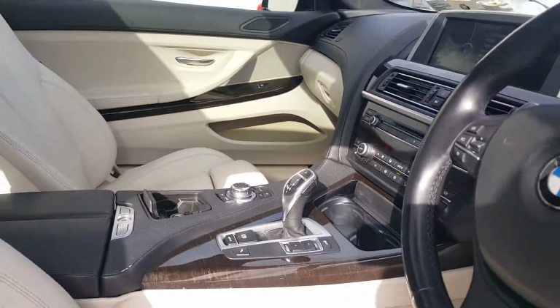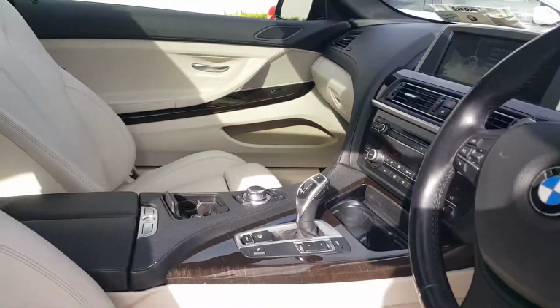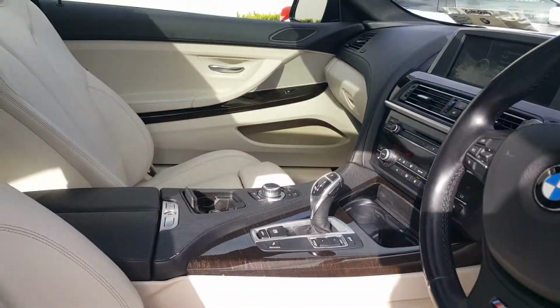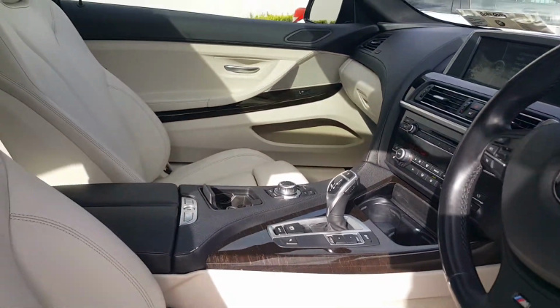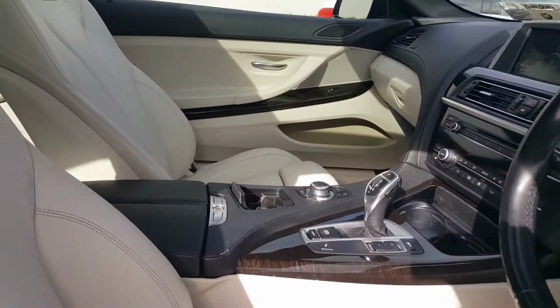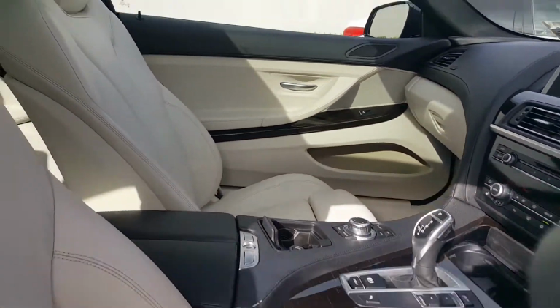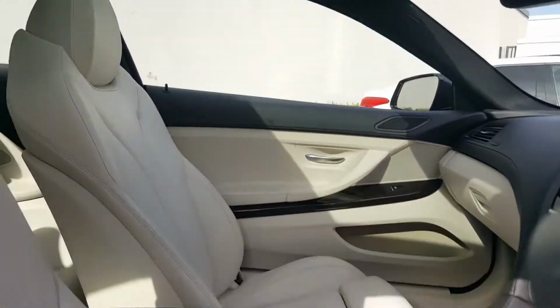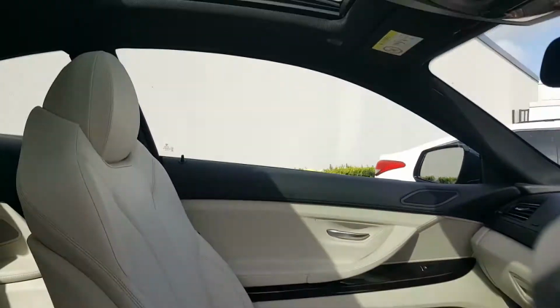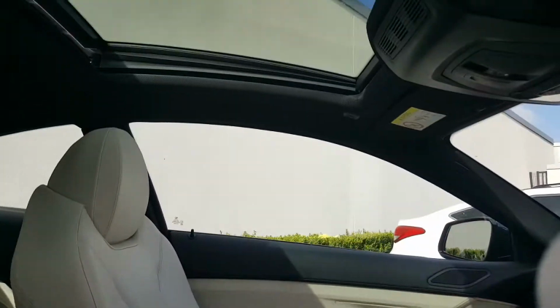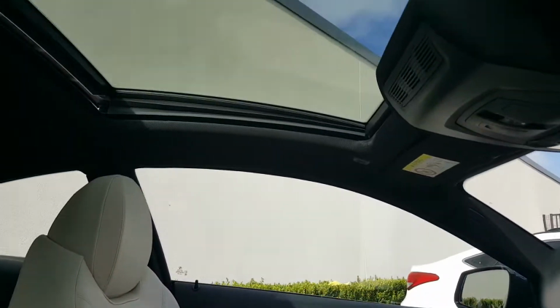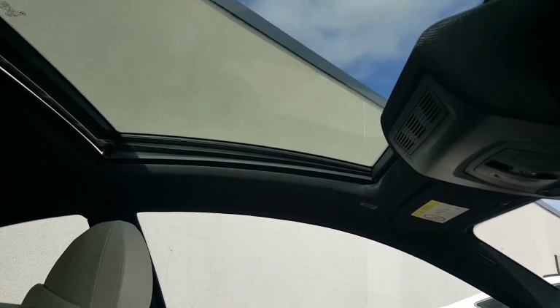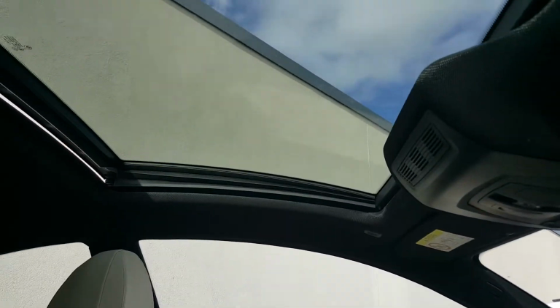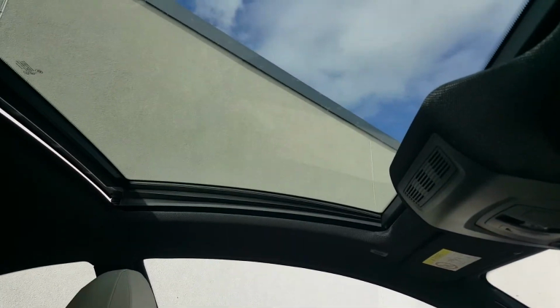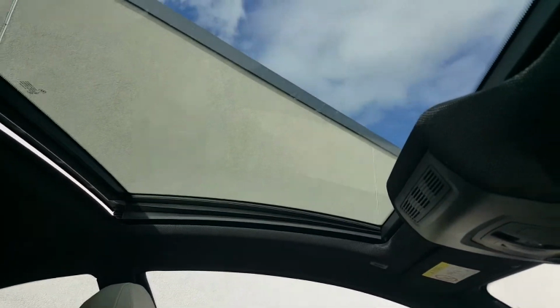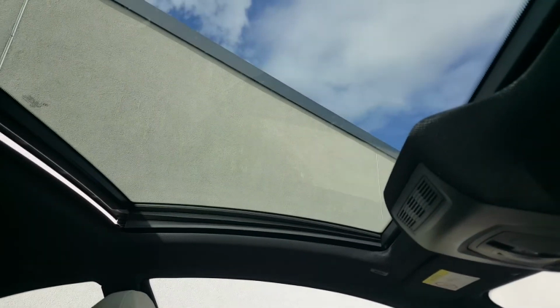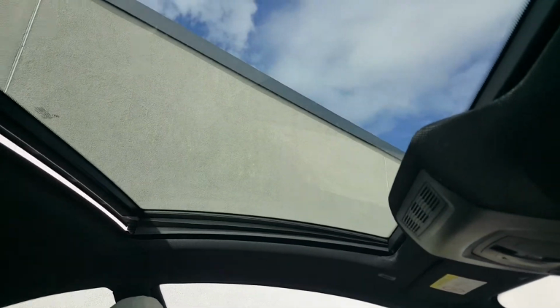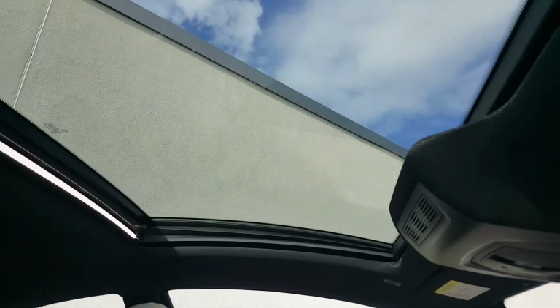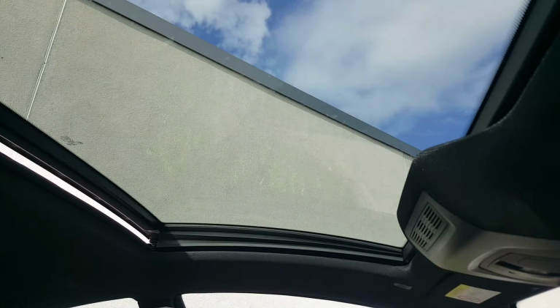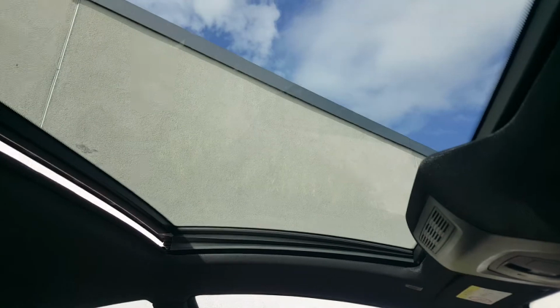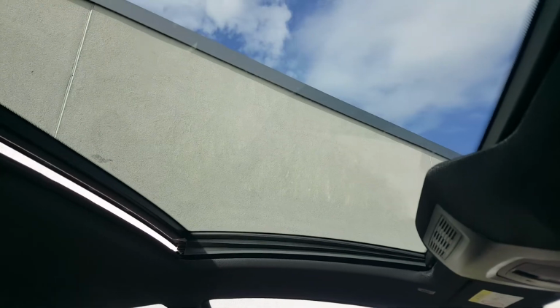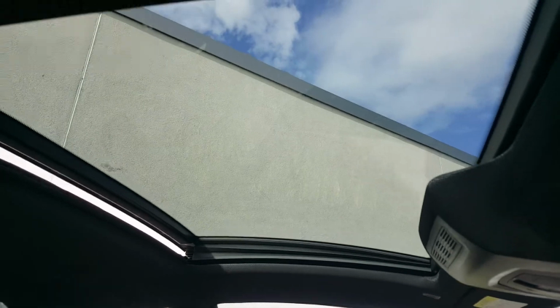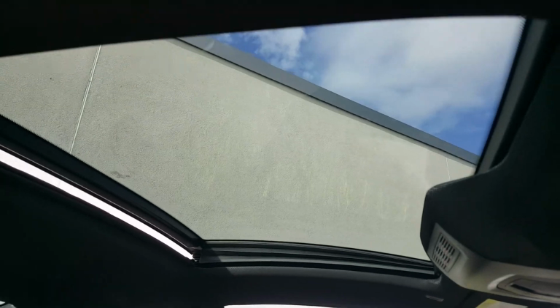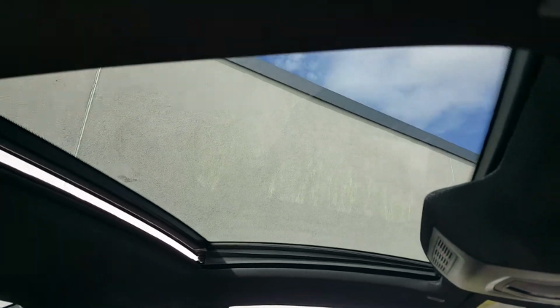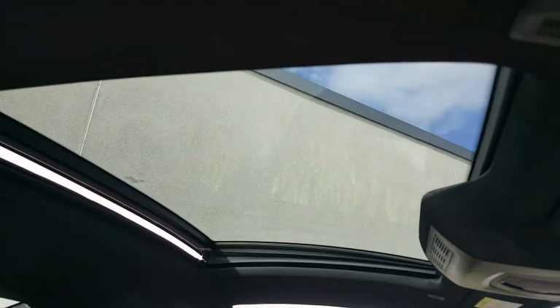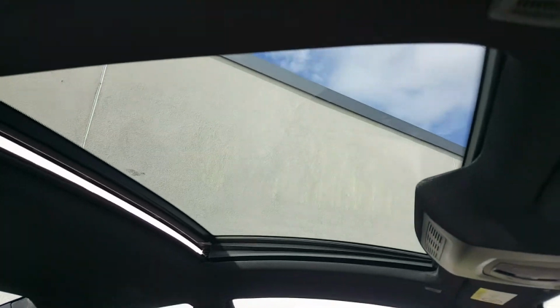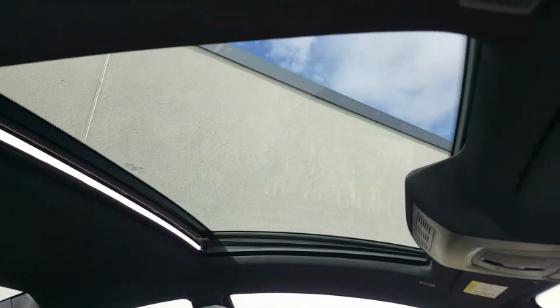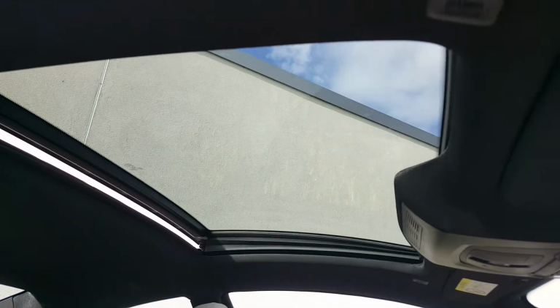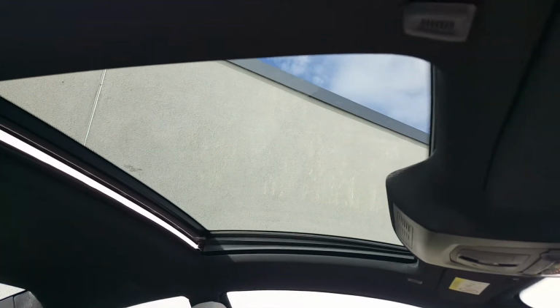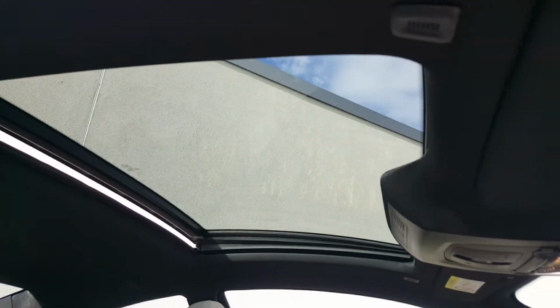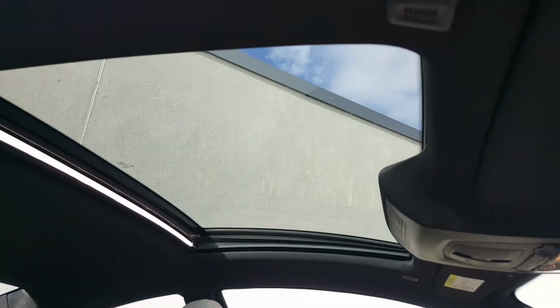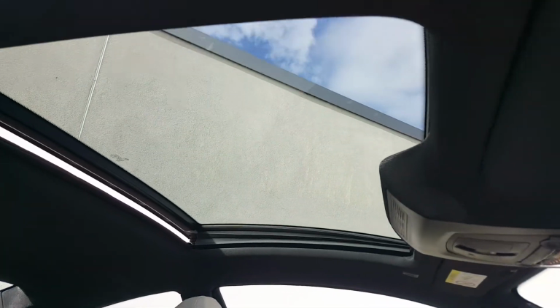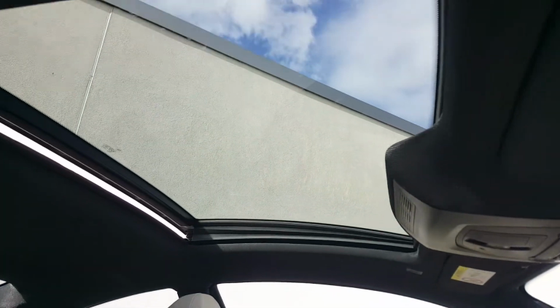A nice feature on this car is your glass sunroof, which can be opened and closed.